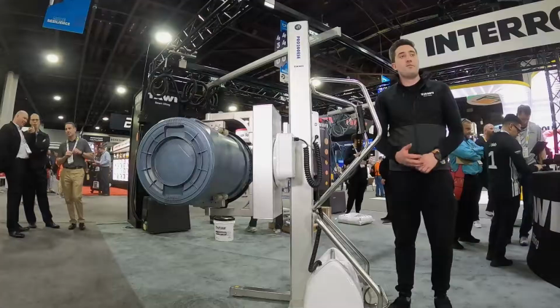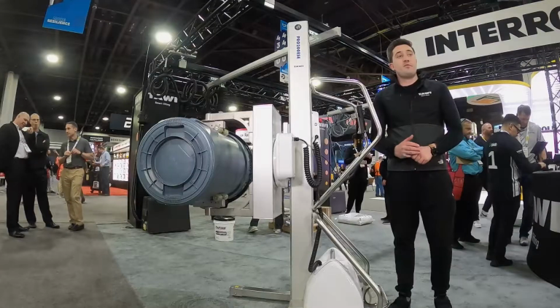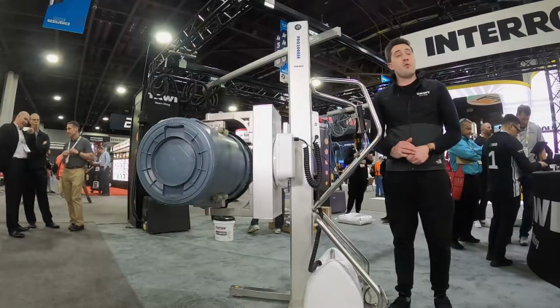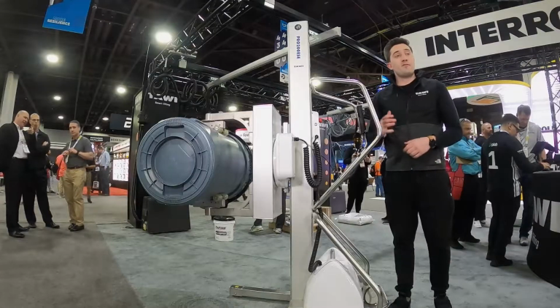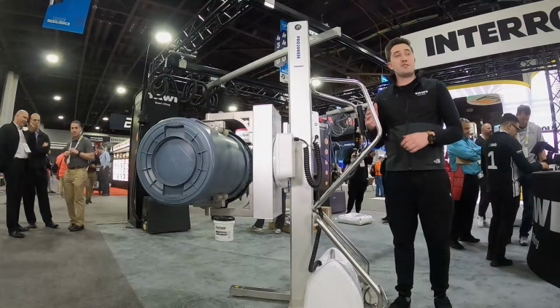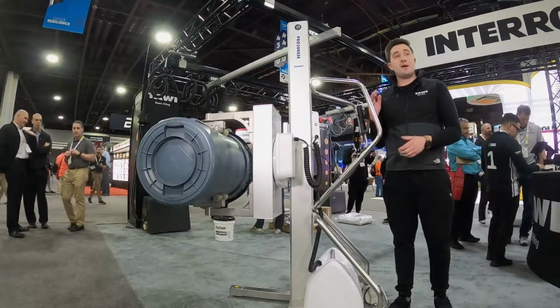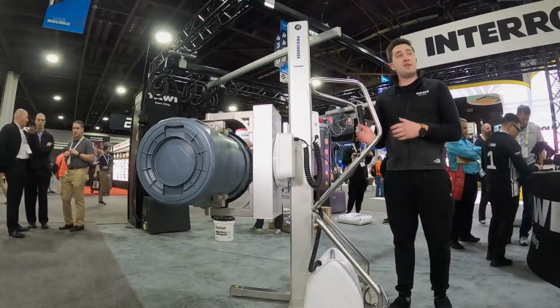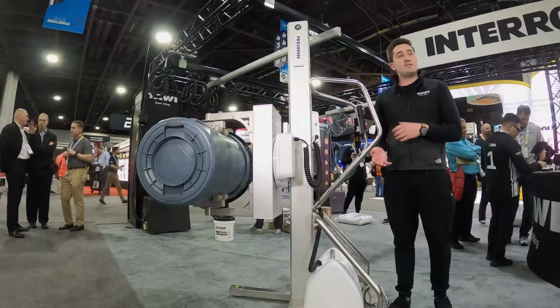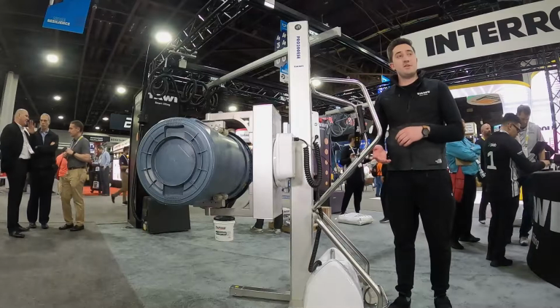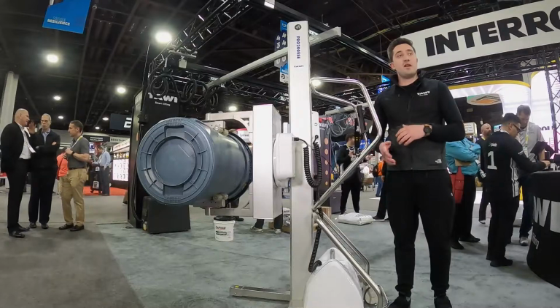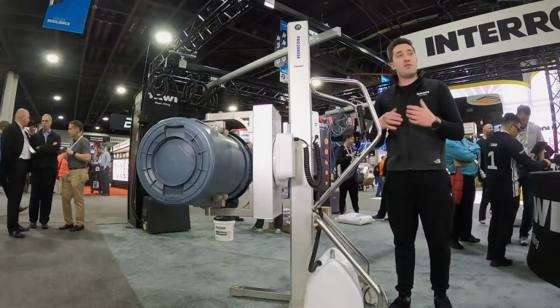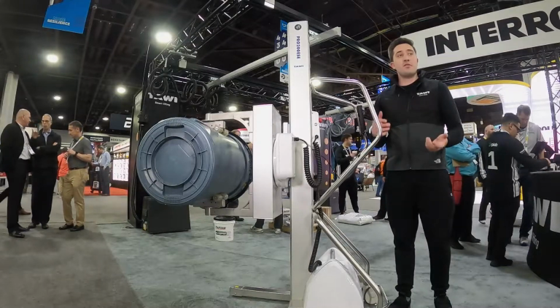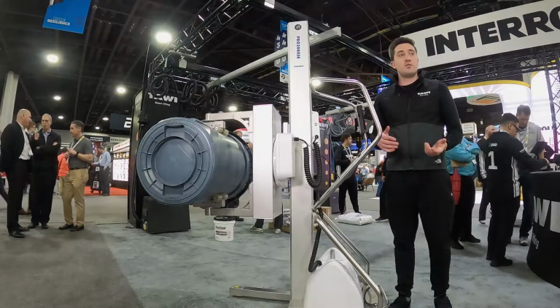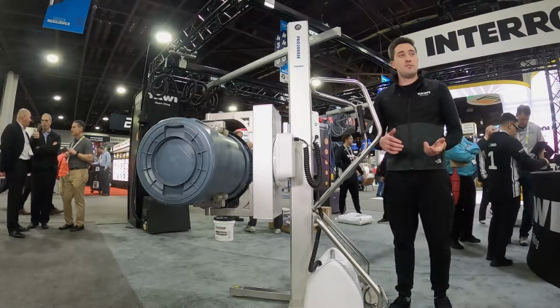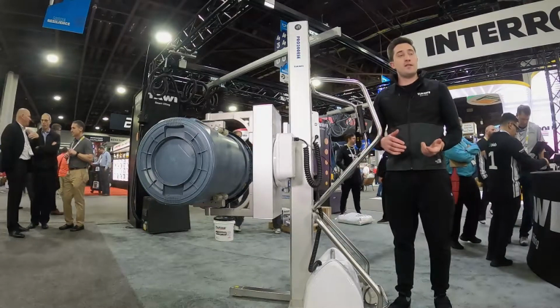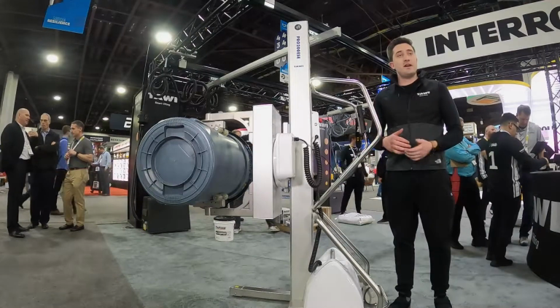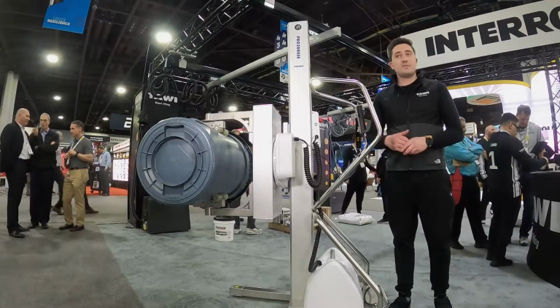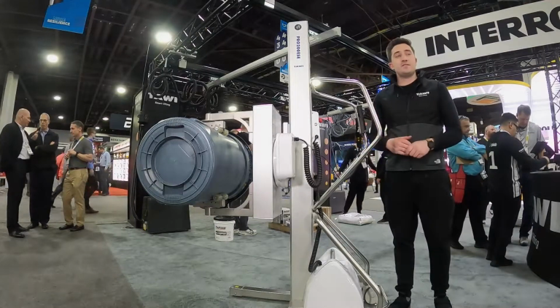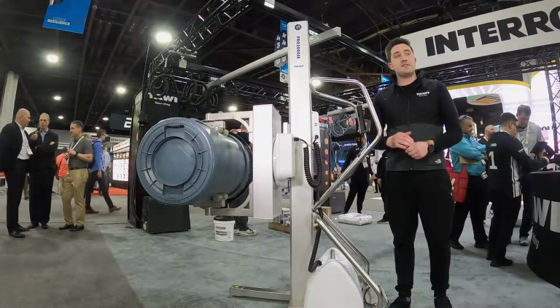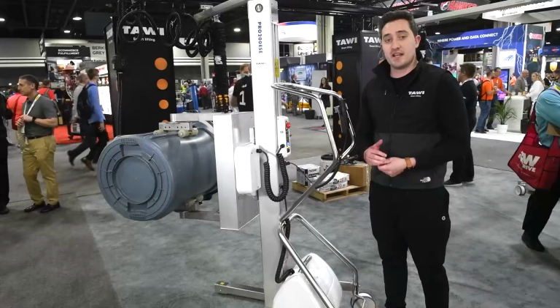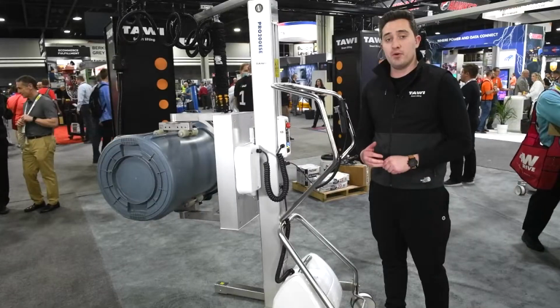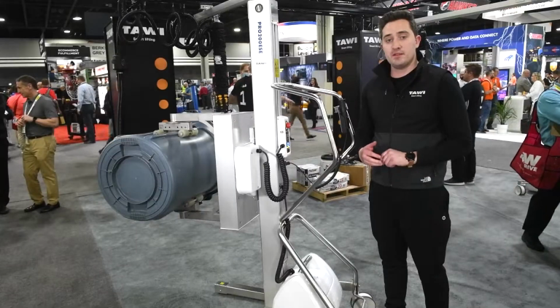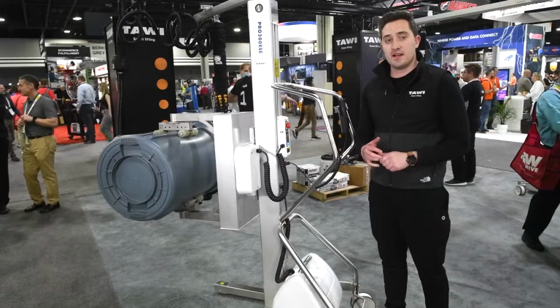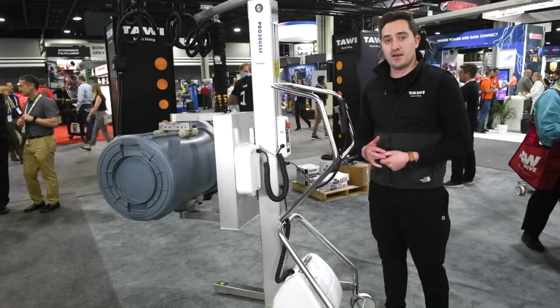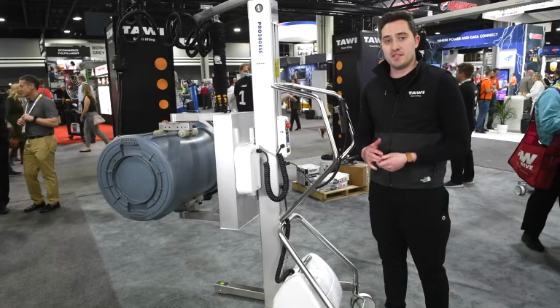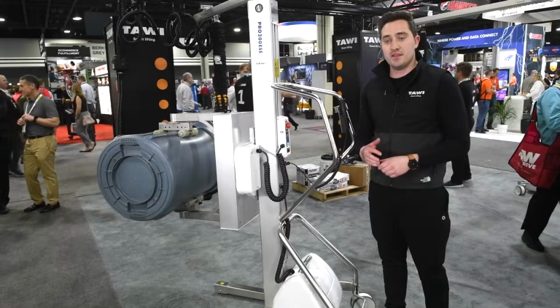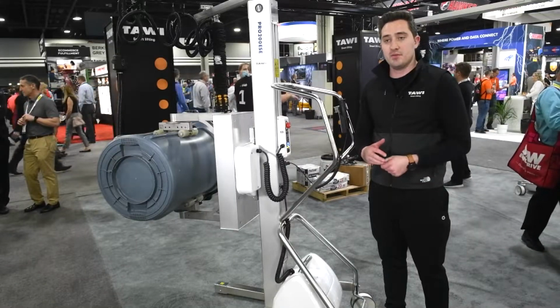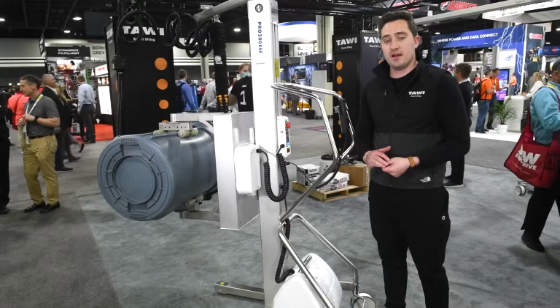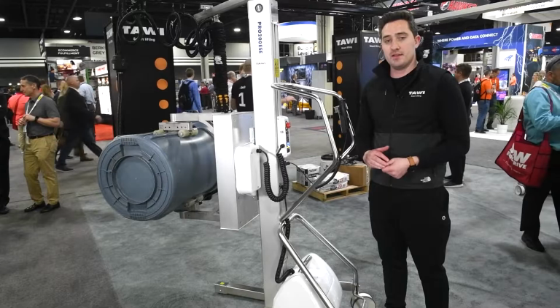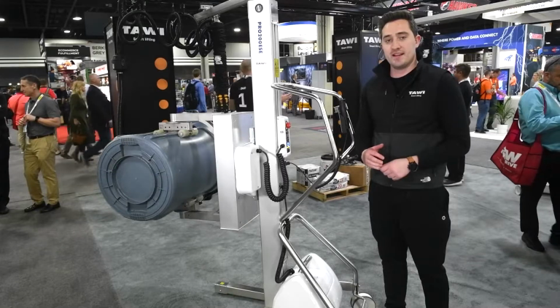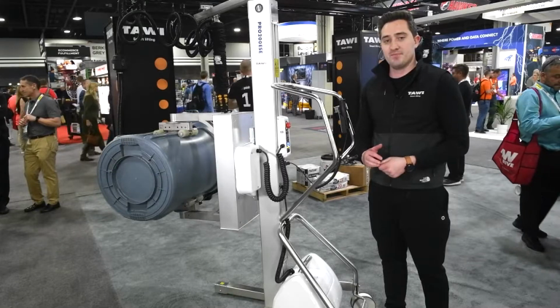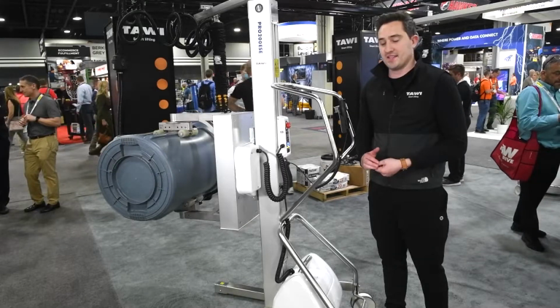For more information about our Easy Squeeze or any of our other product lines, please visit us at Tawi.com — T-A-W-I dot com. Thanks.